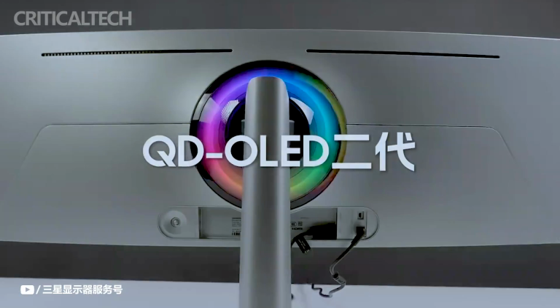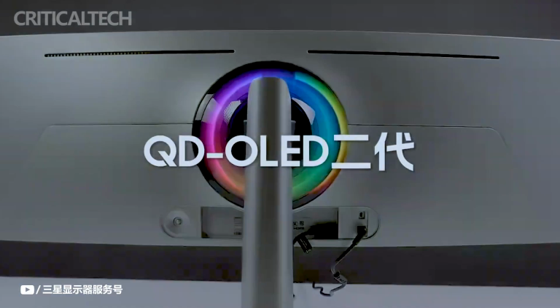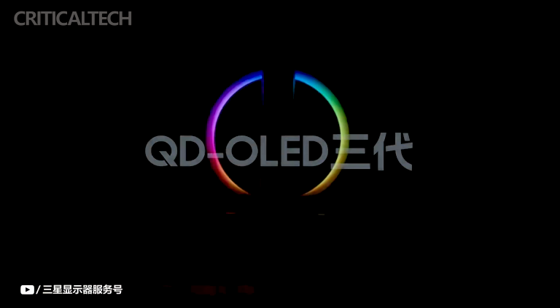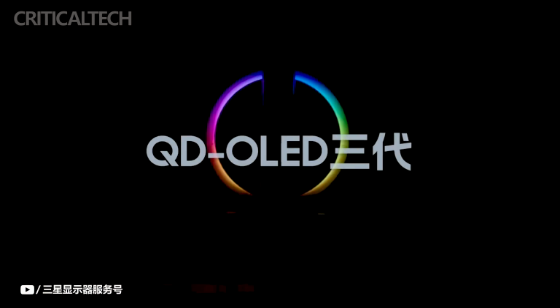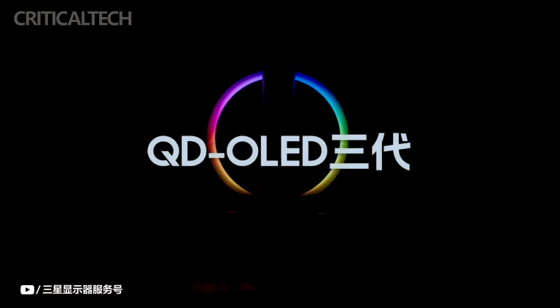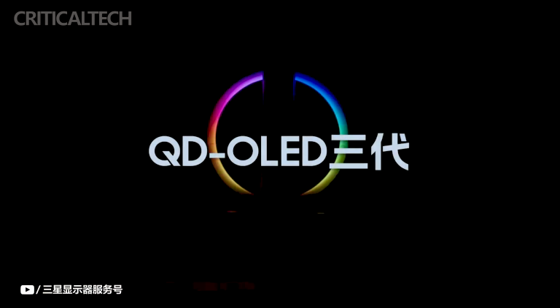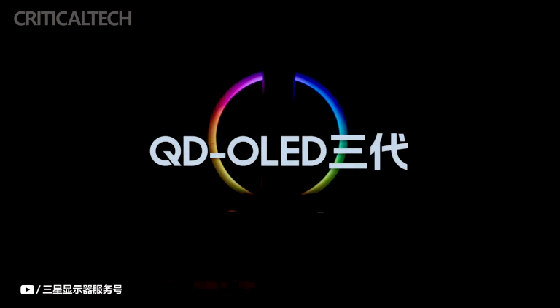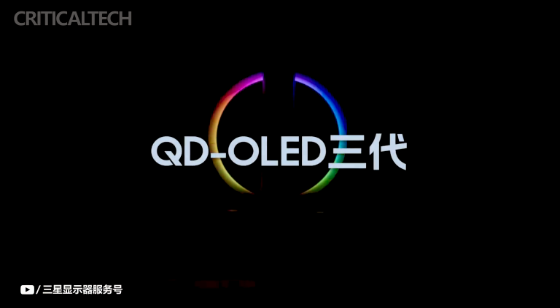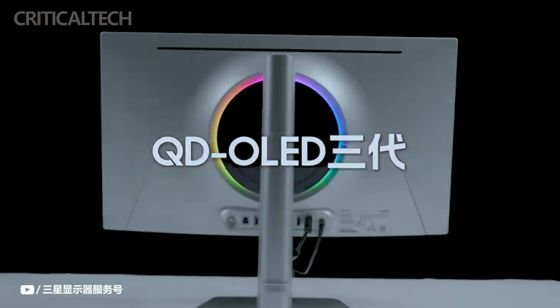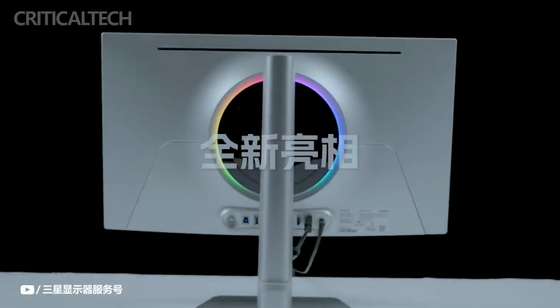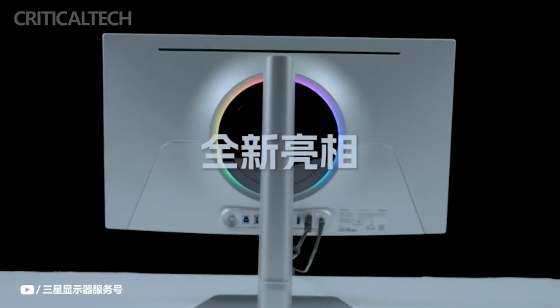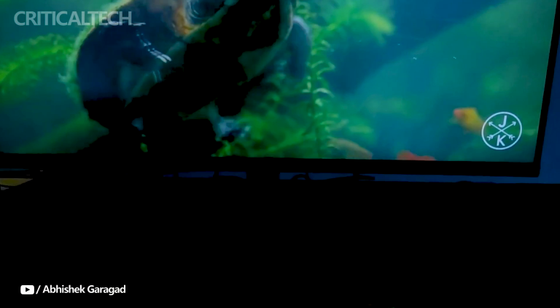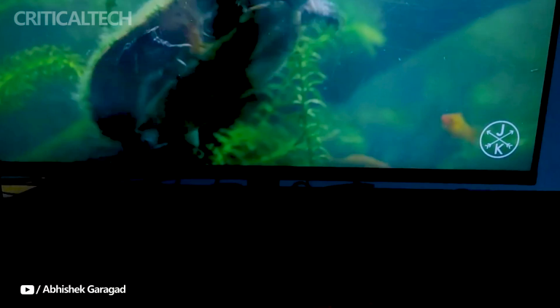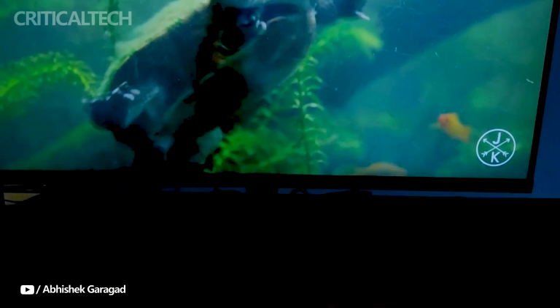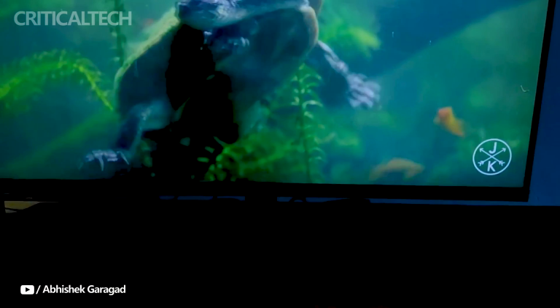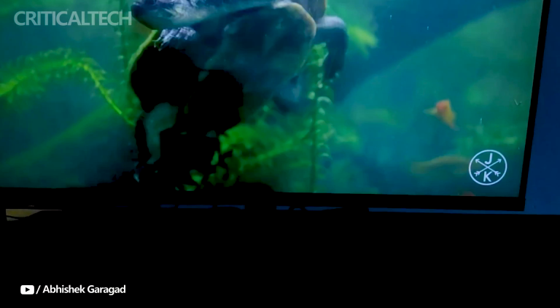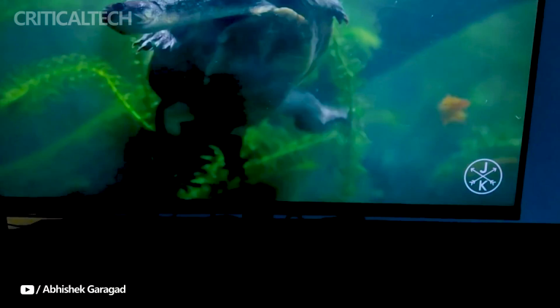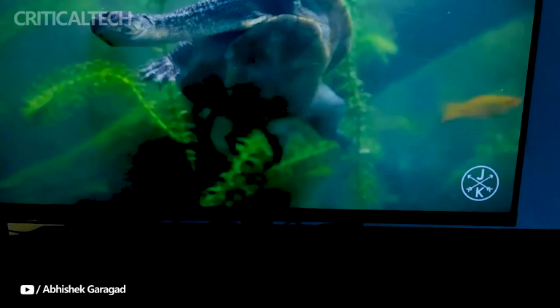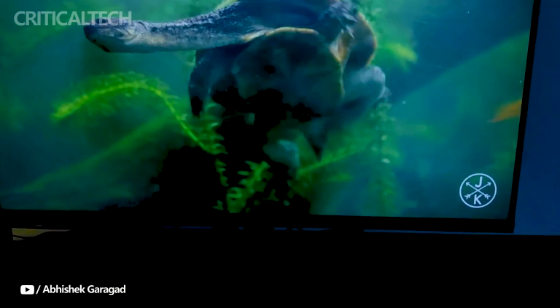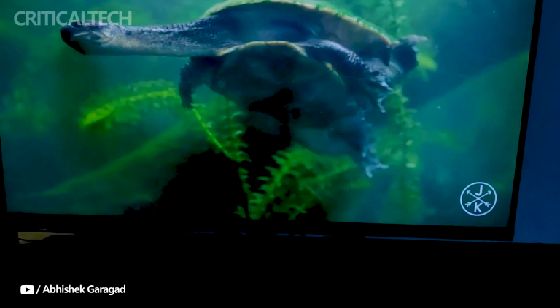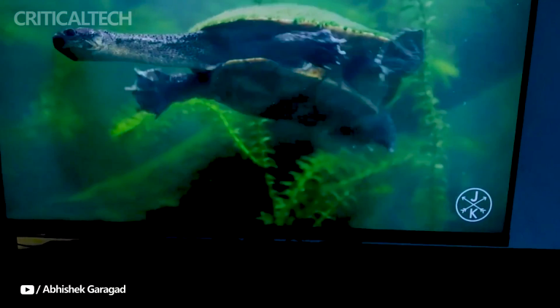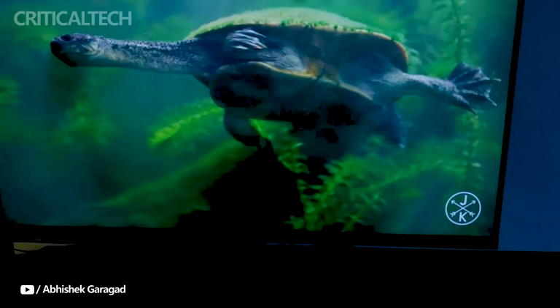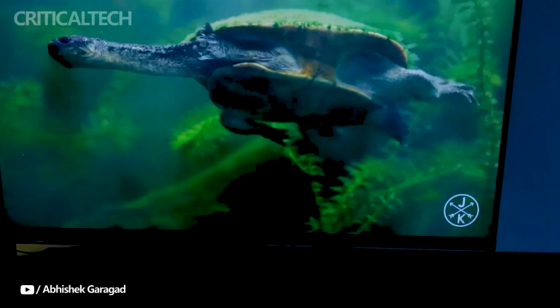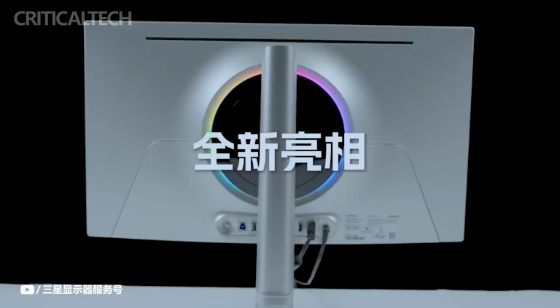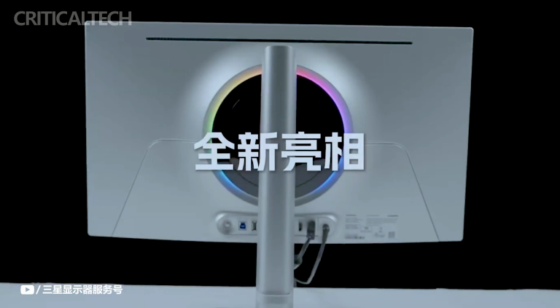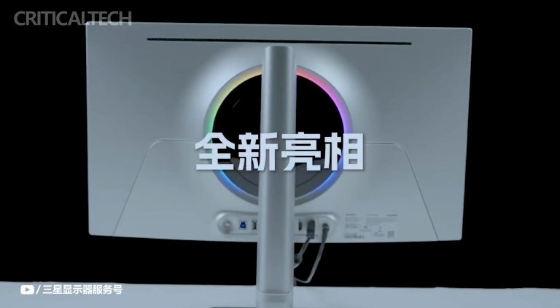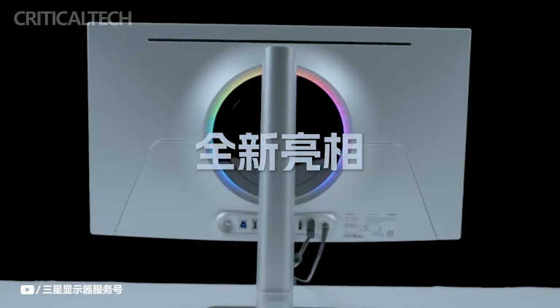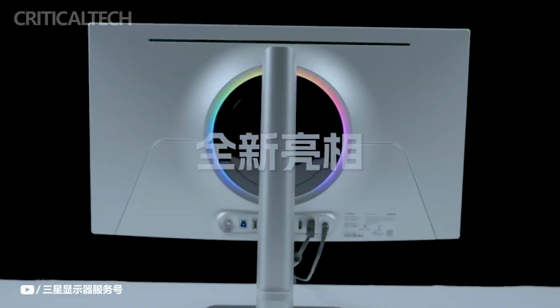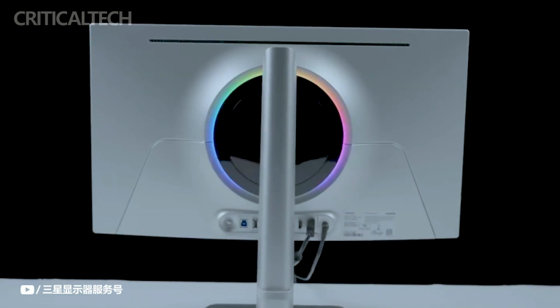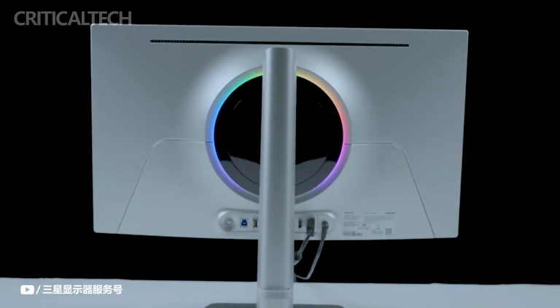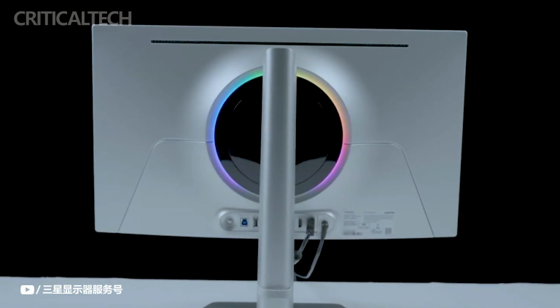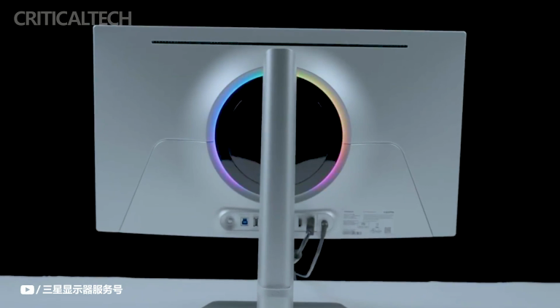Hey everyone, with a focus on the Chinese market, Samsung just announced the Samsung G60SD, their newest high-performance gaming monitor.